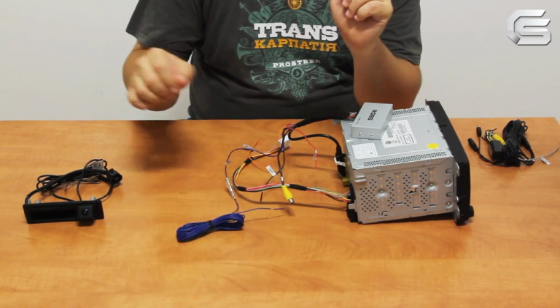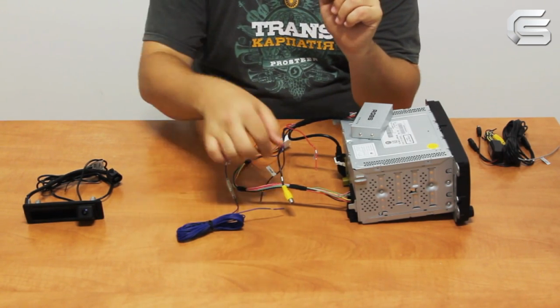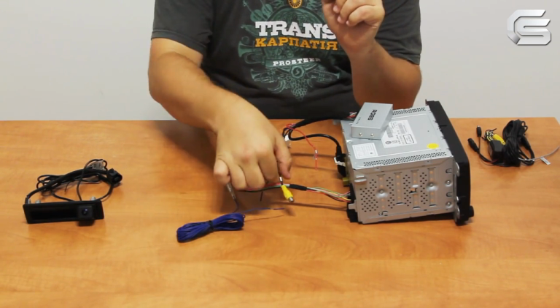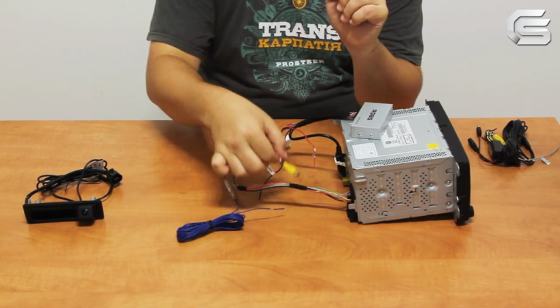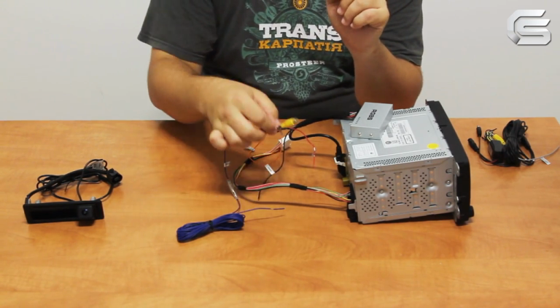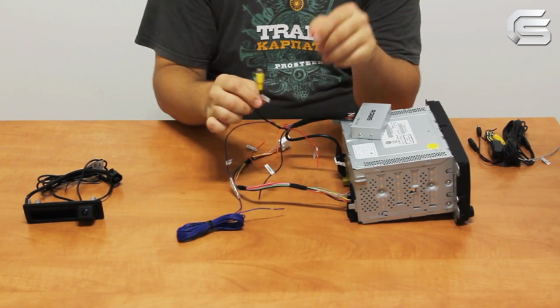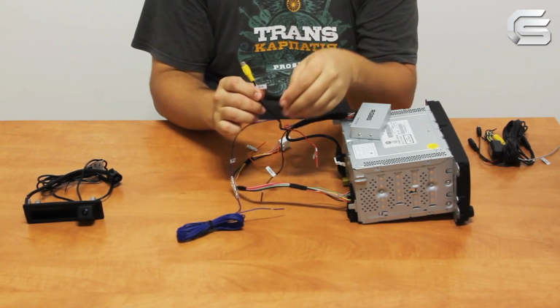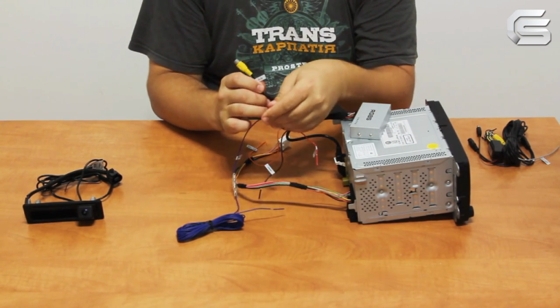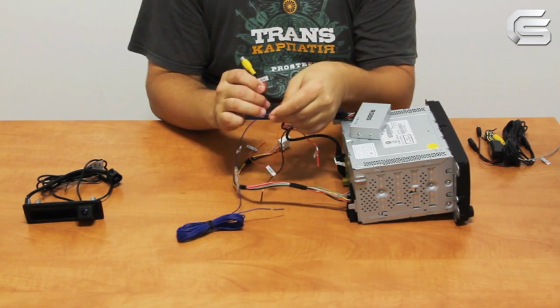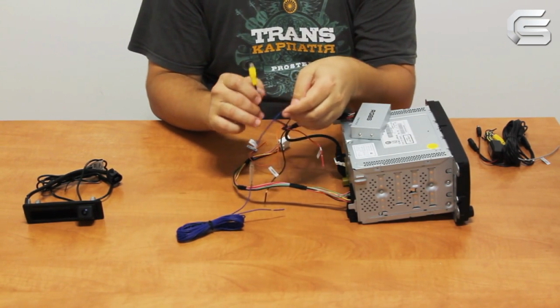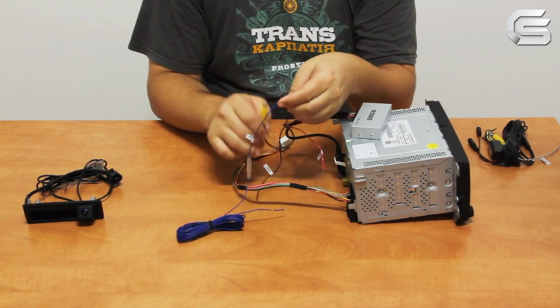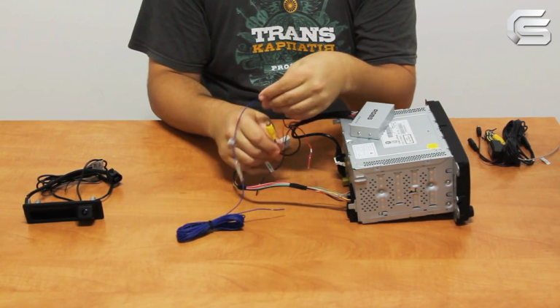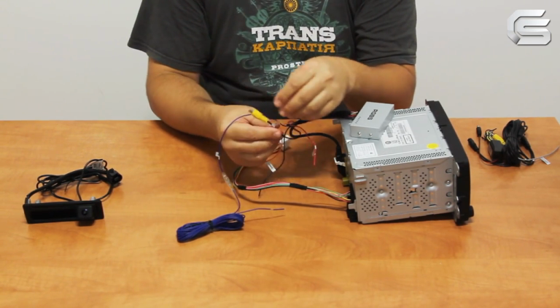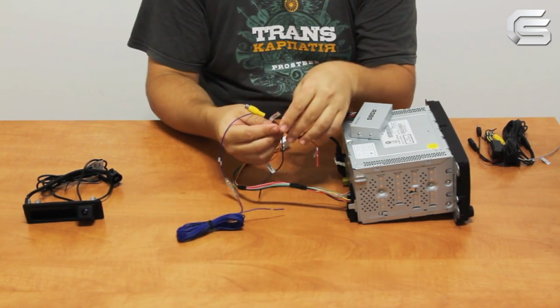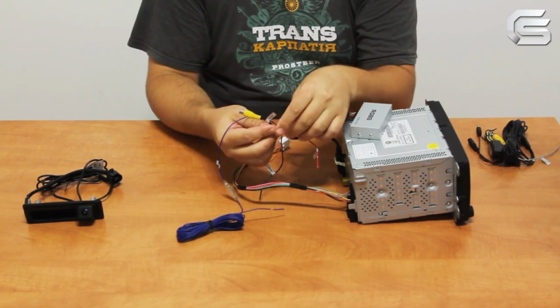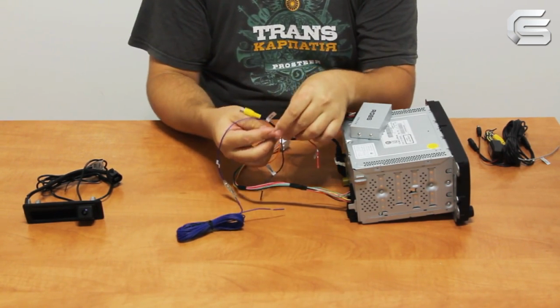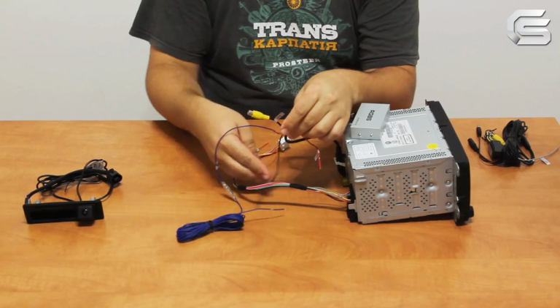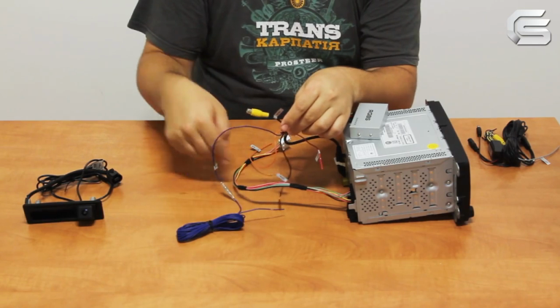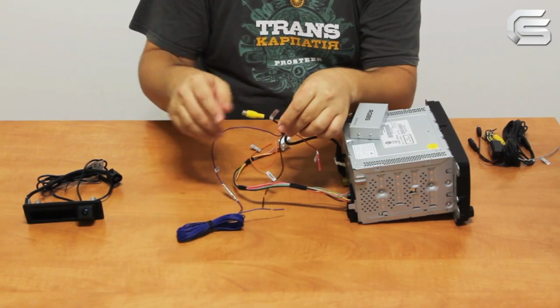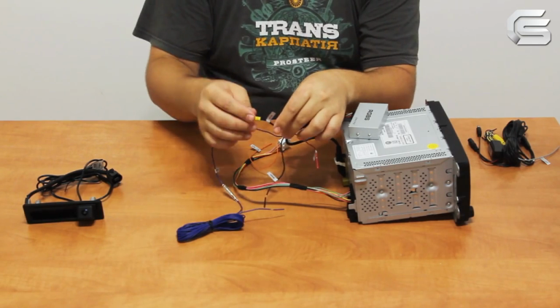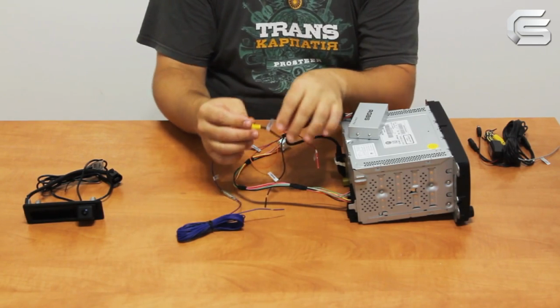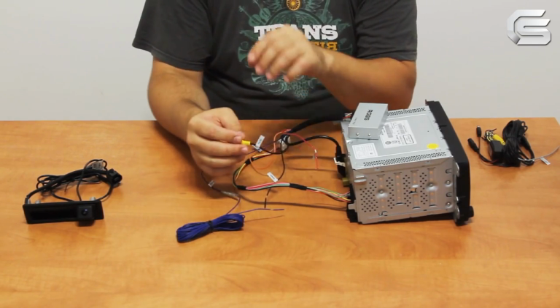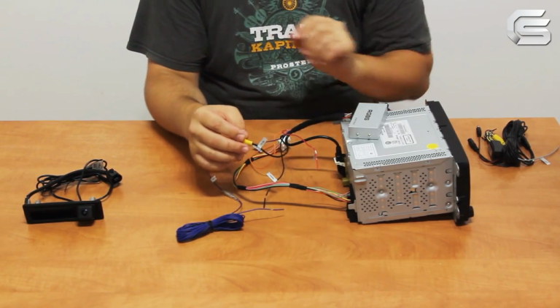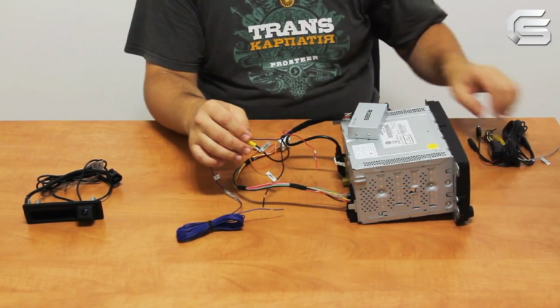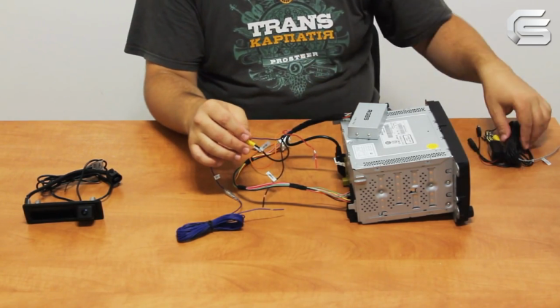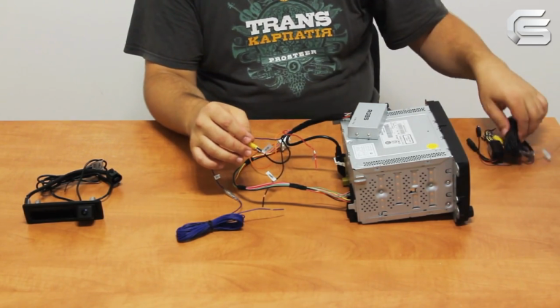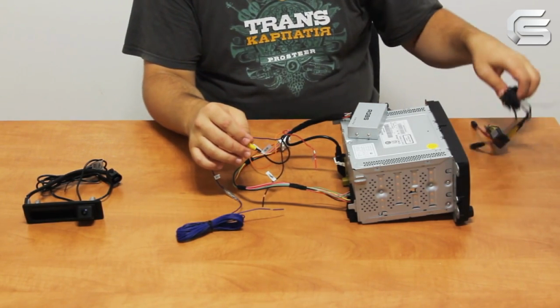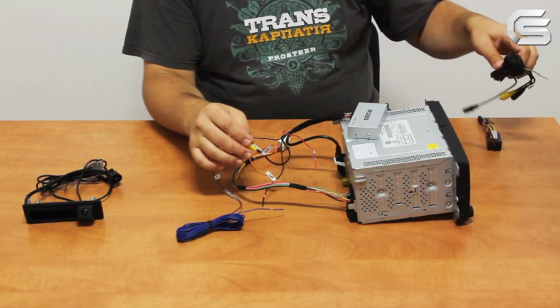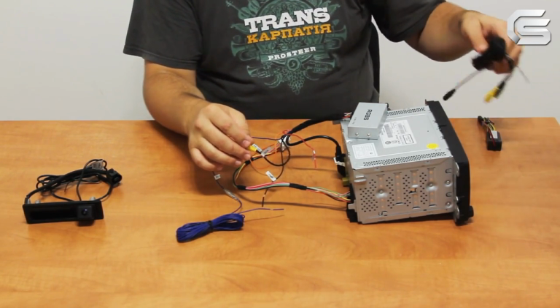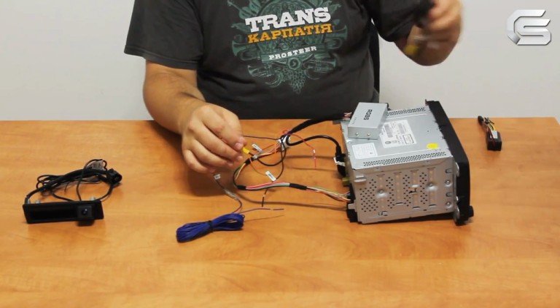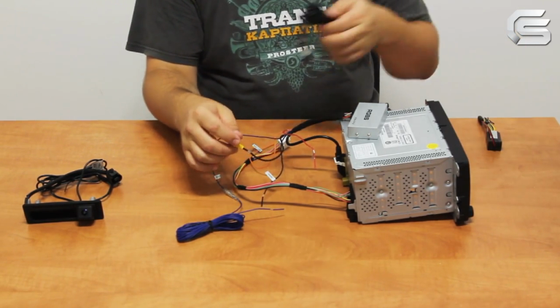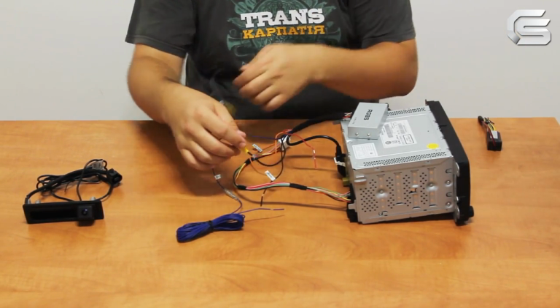Let's say a few words about the rearview camera connection. The camera should be powered separately.